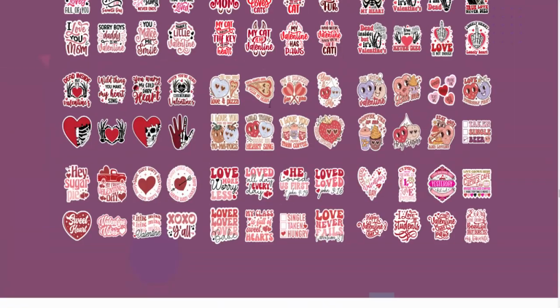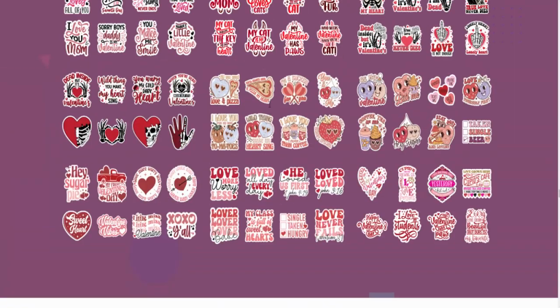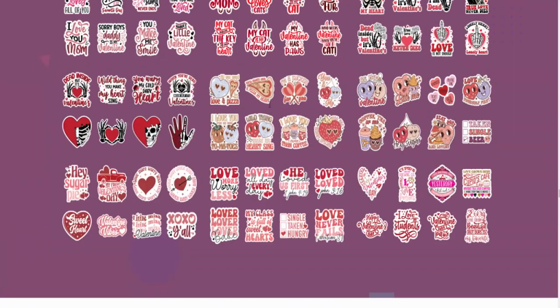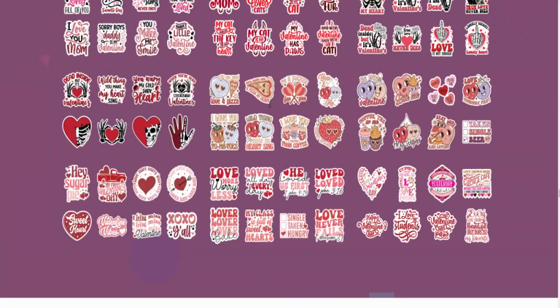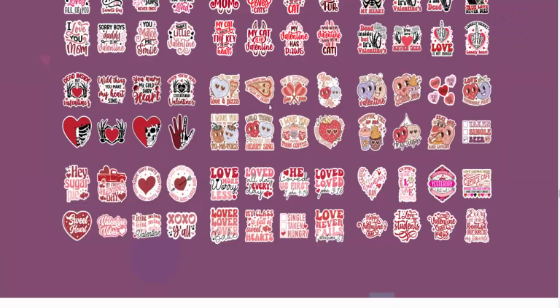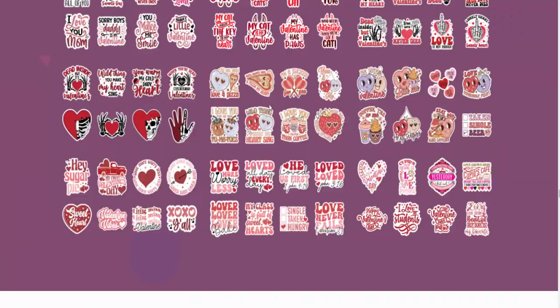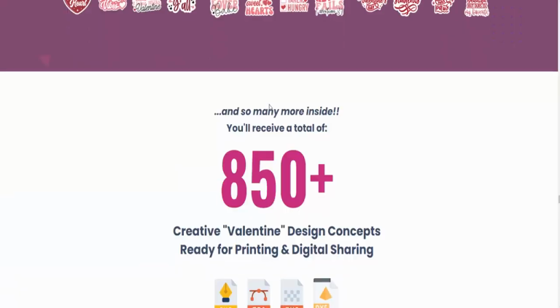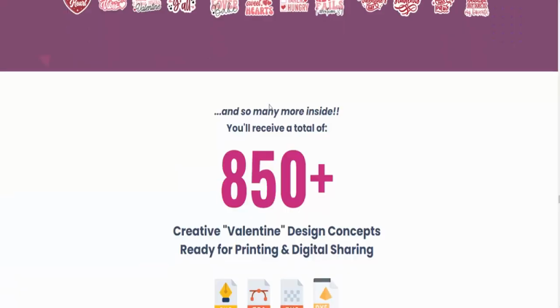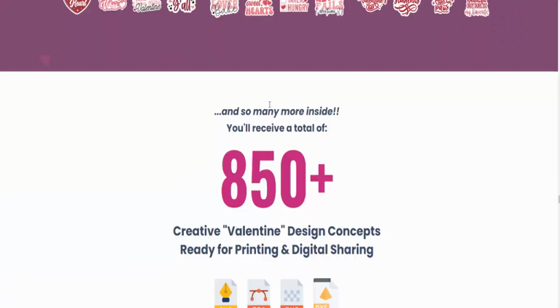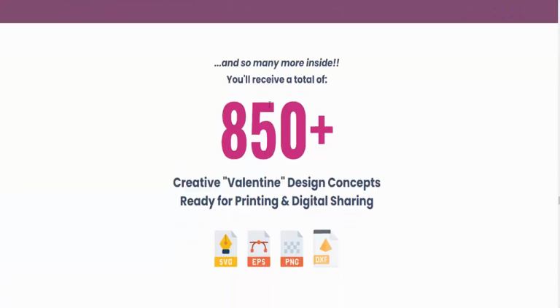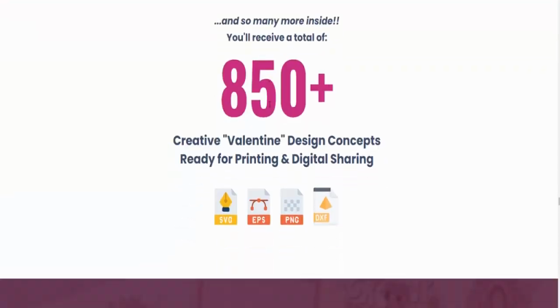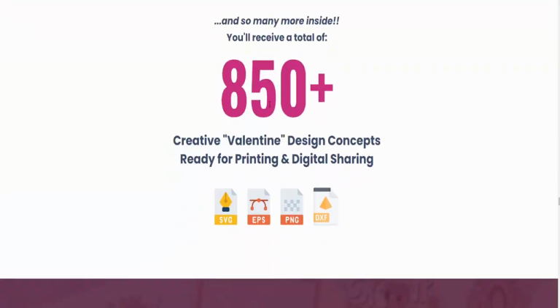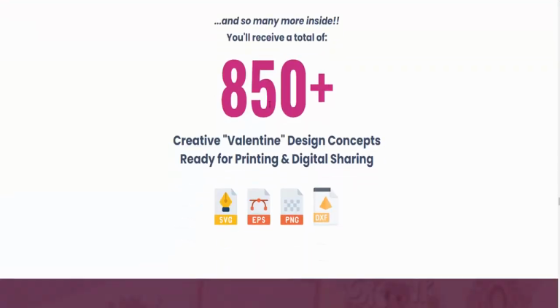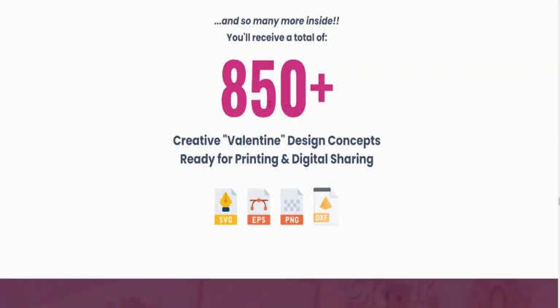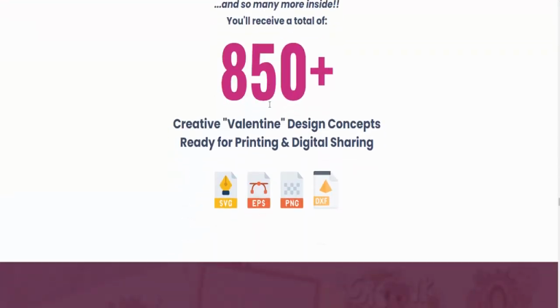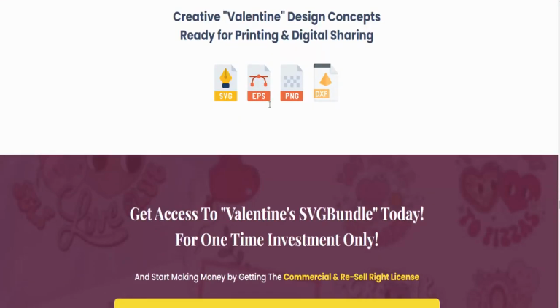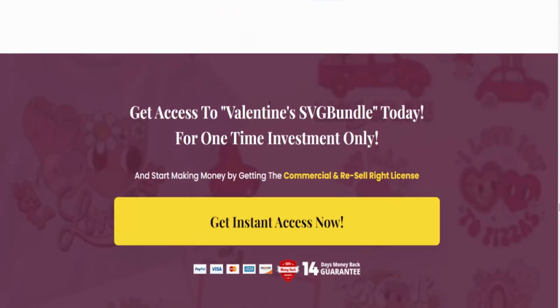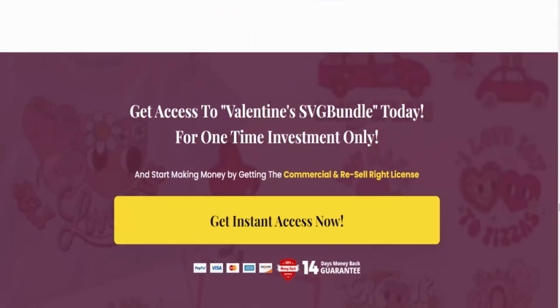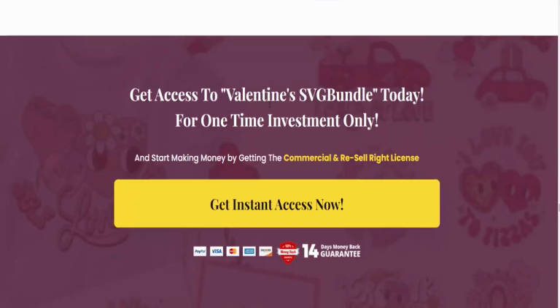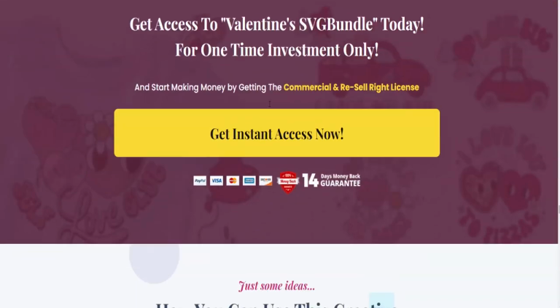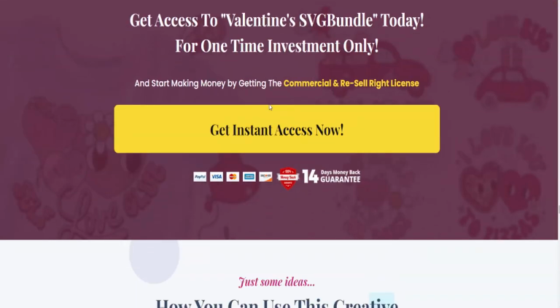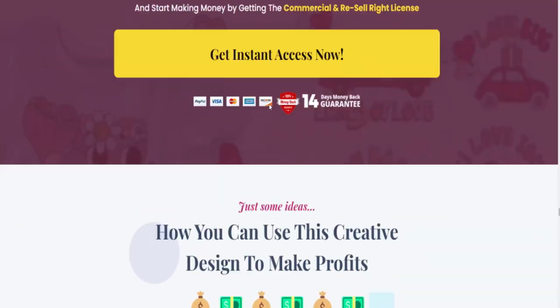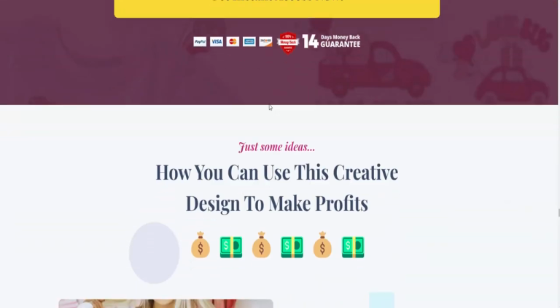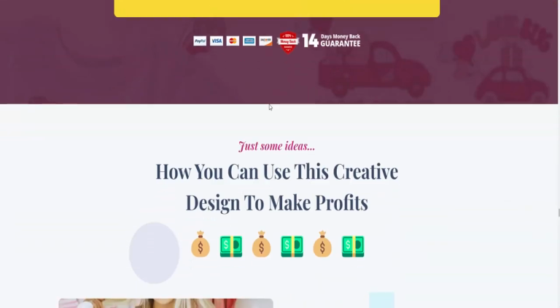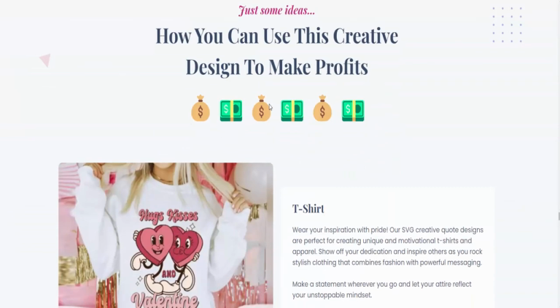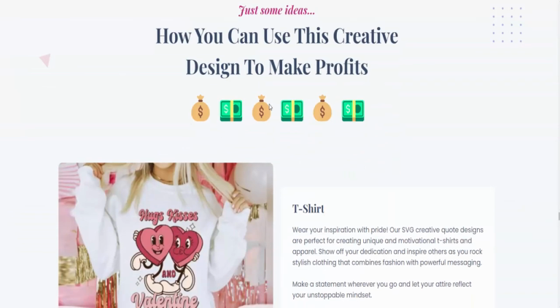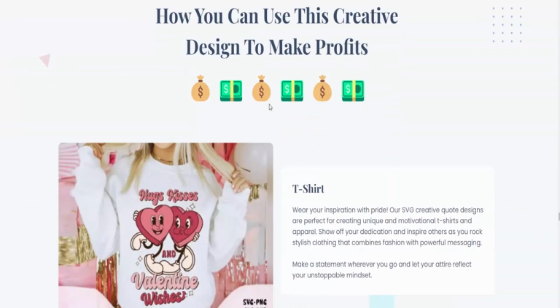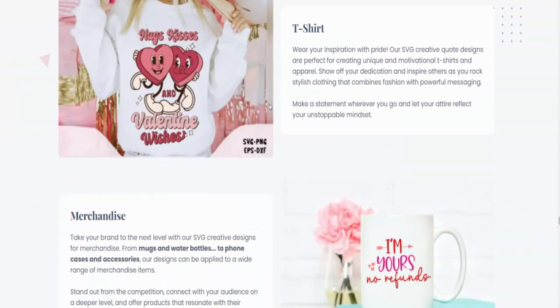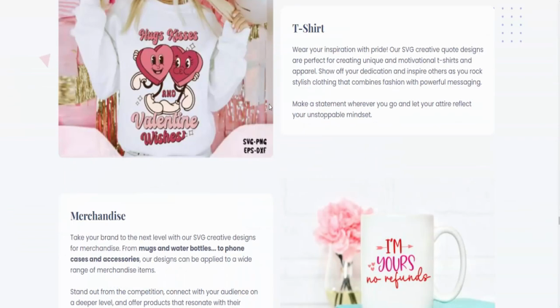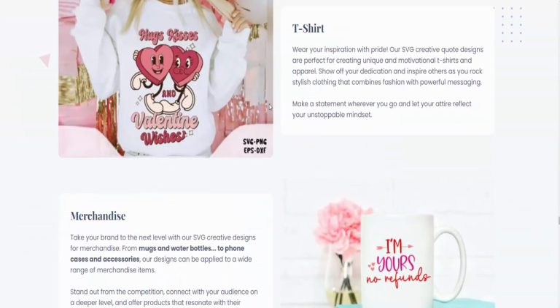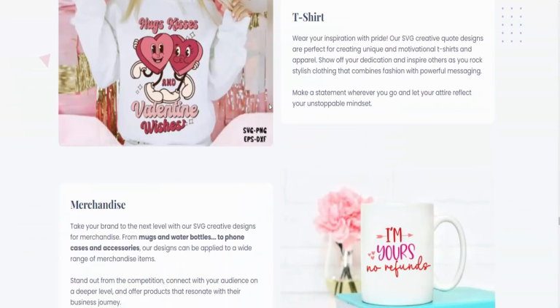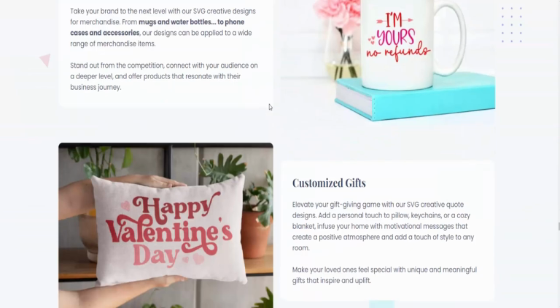So dear friend, if you want to buy this, please visit the description link below or check out my bio. Thank you.